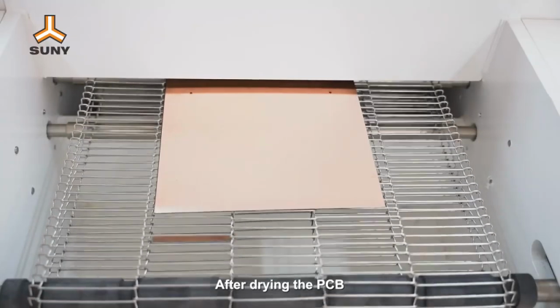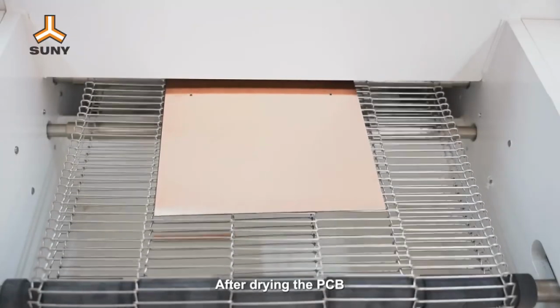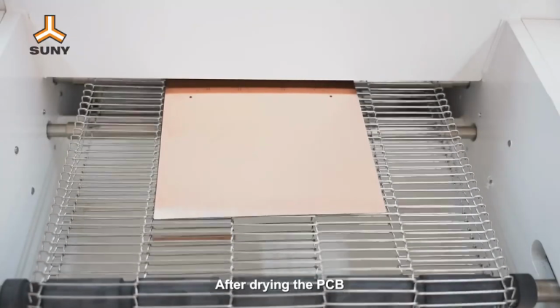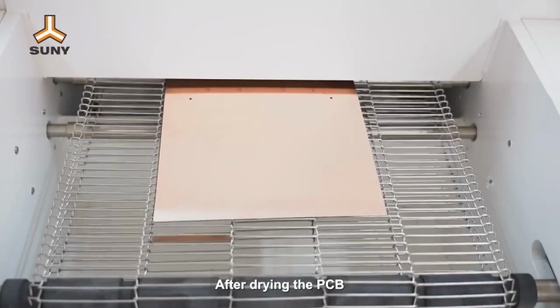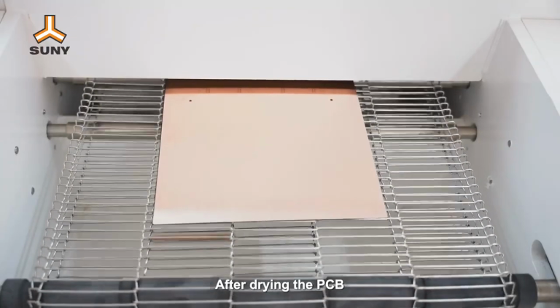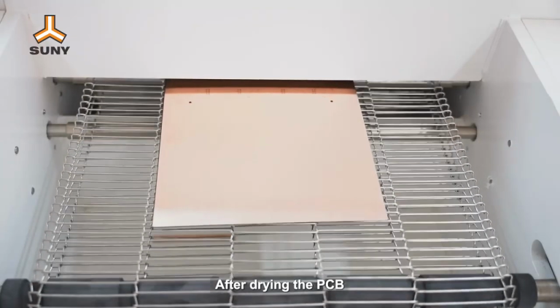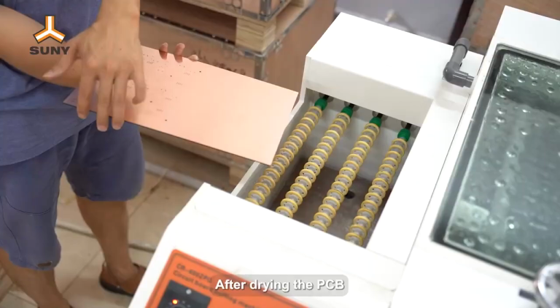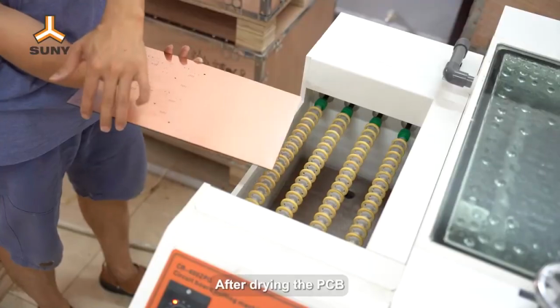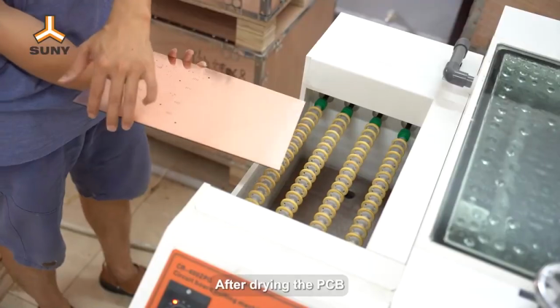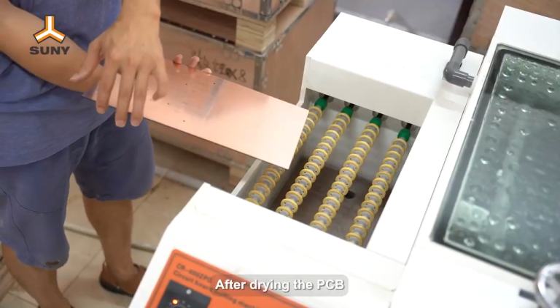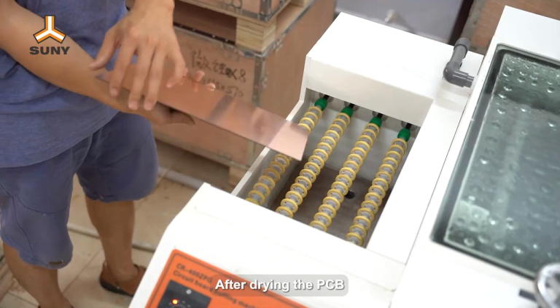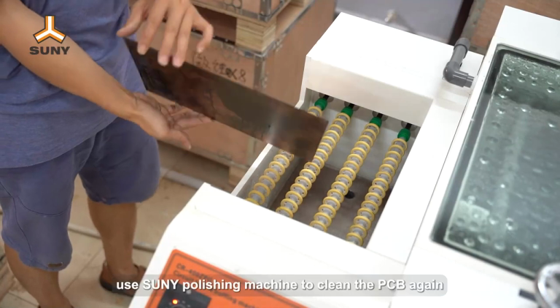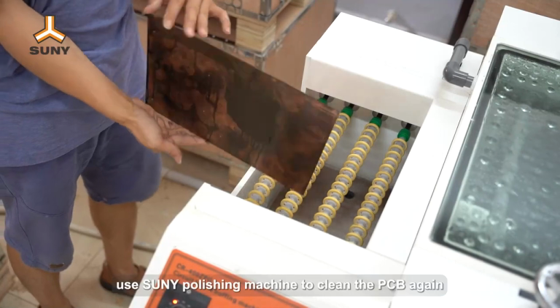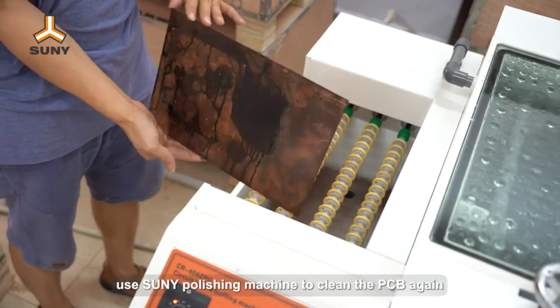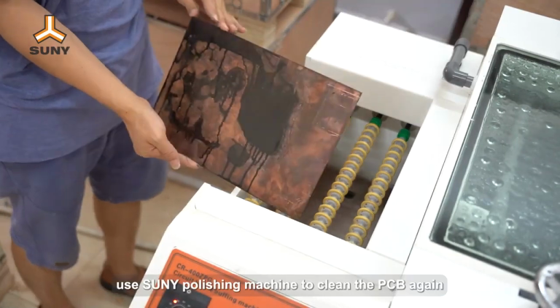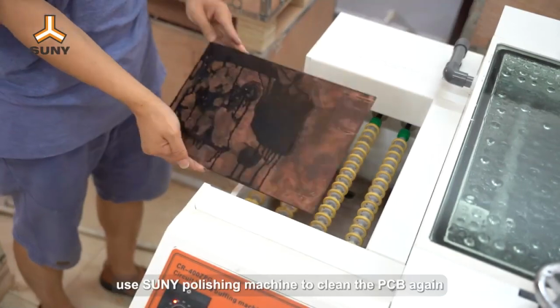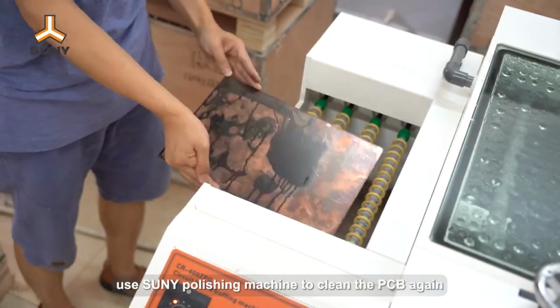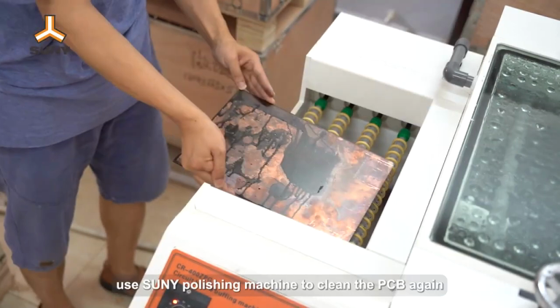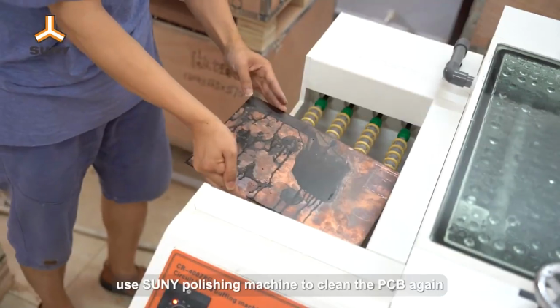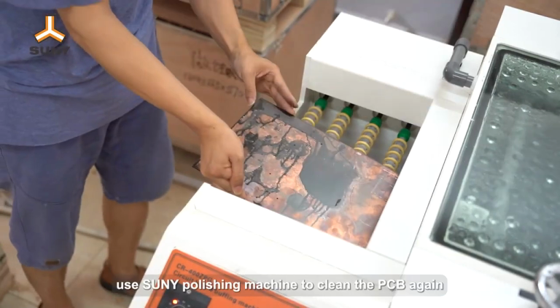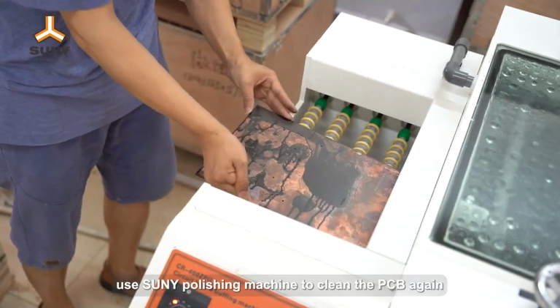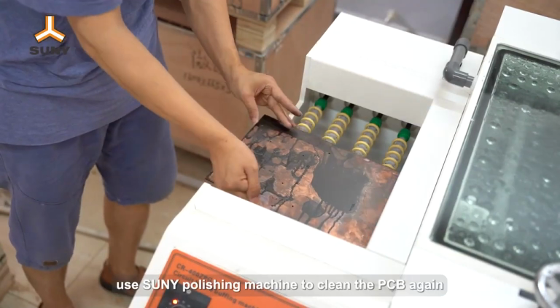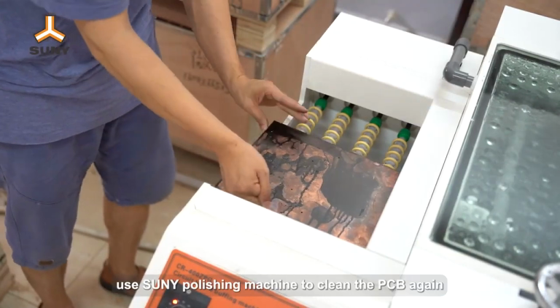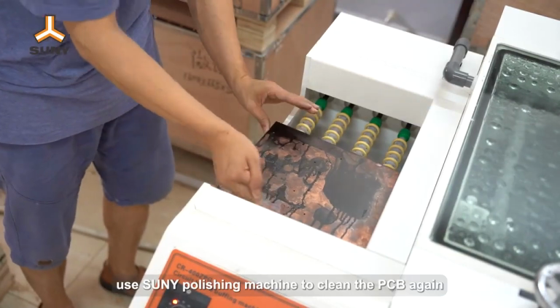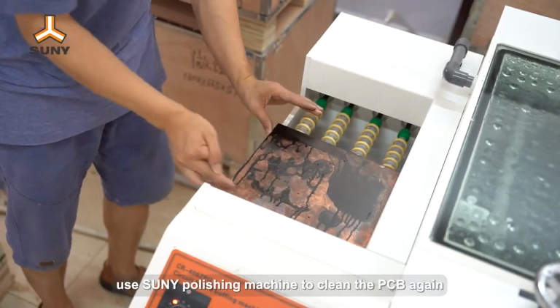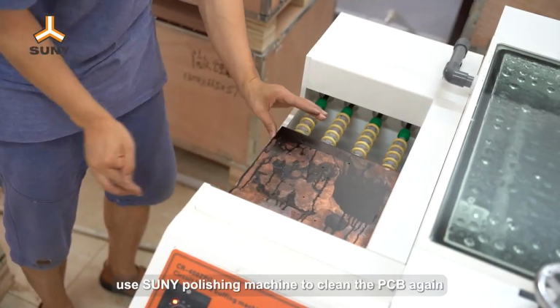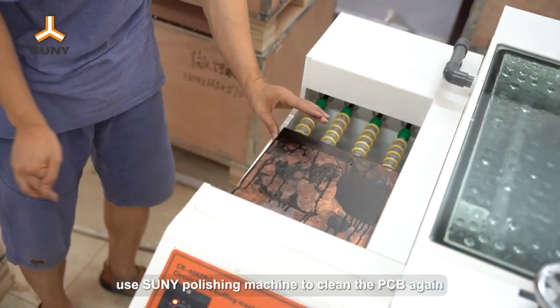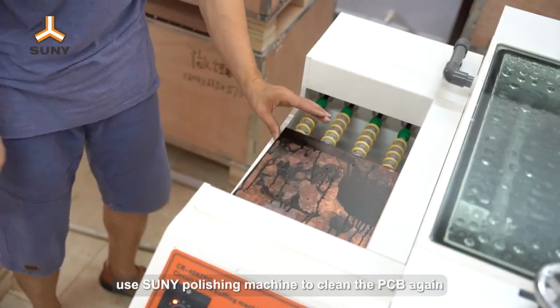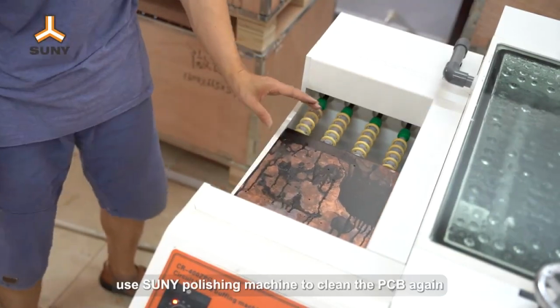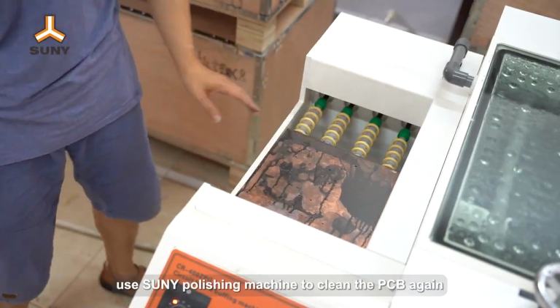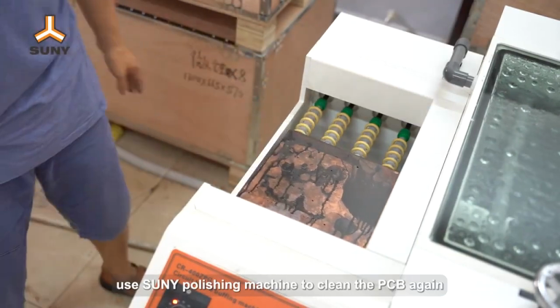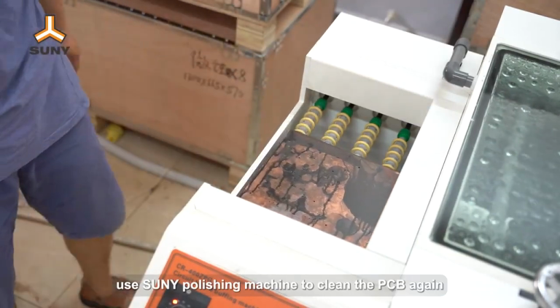After drying the PCB, use Sunny Polishing Machine to clean the PCB again.